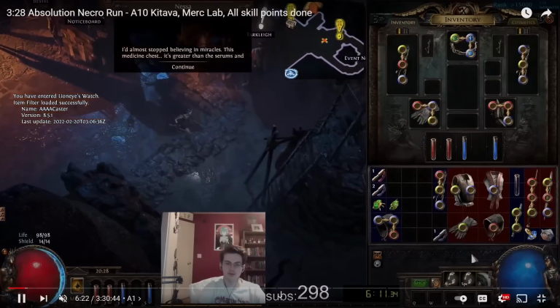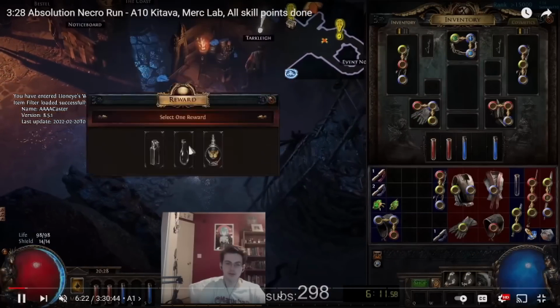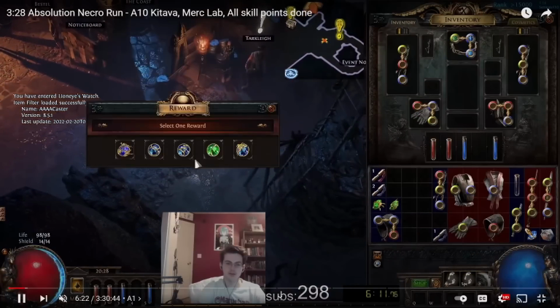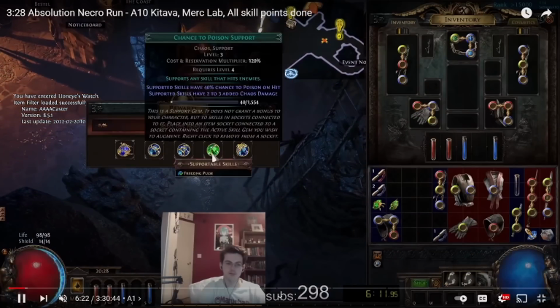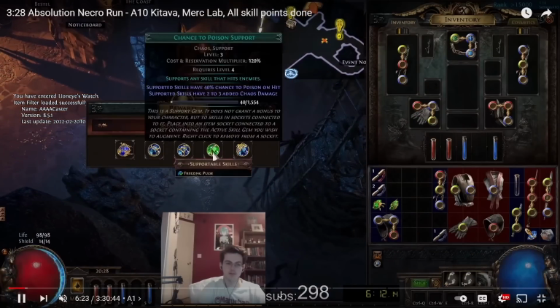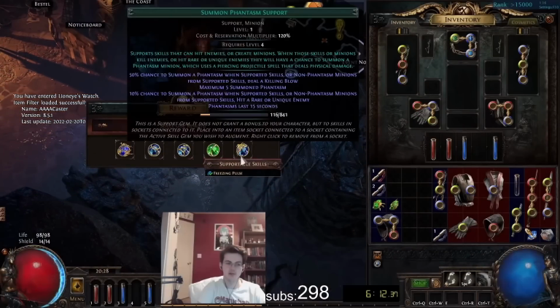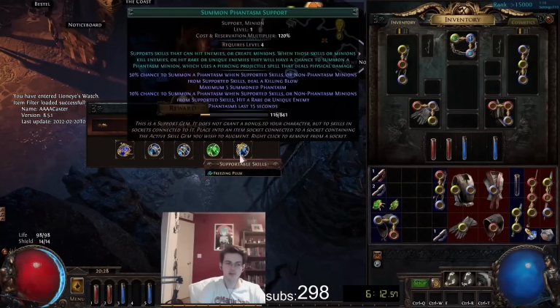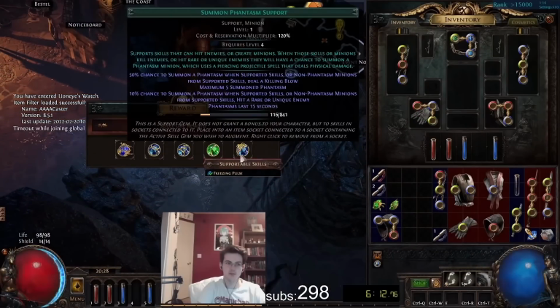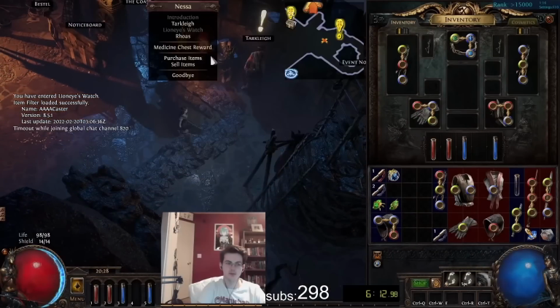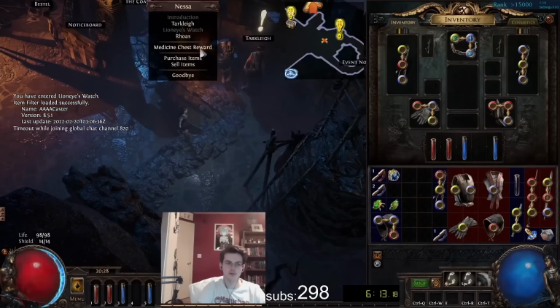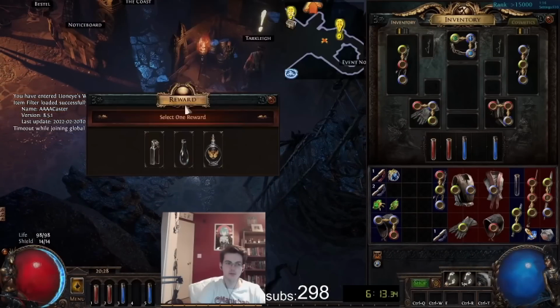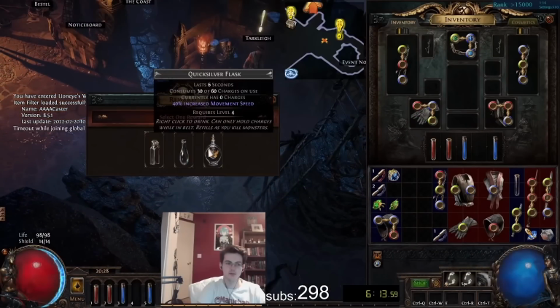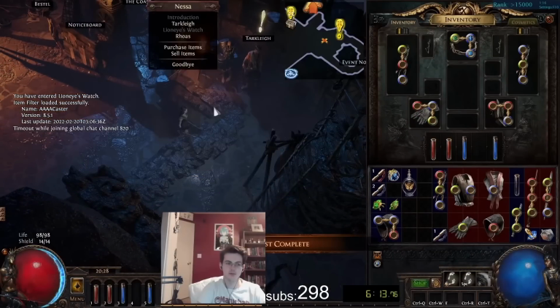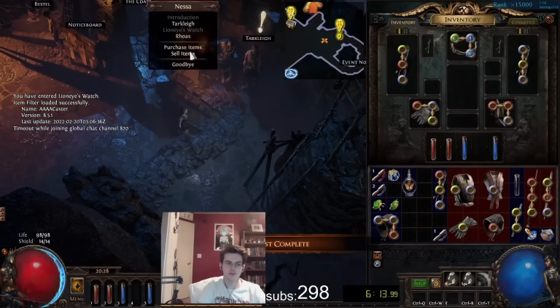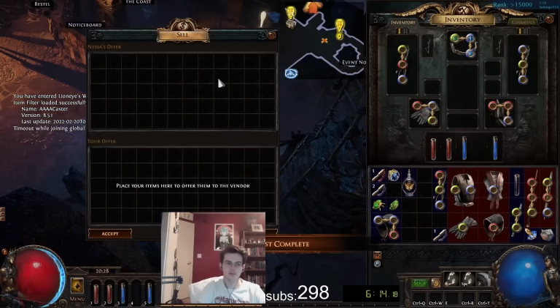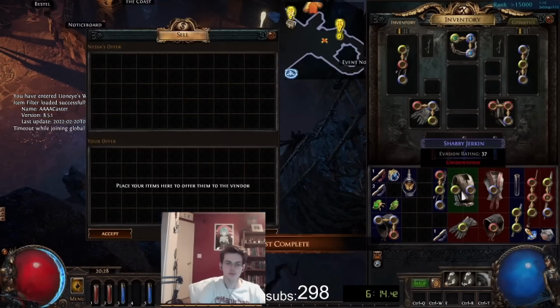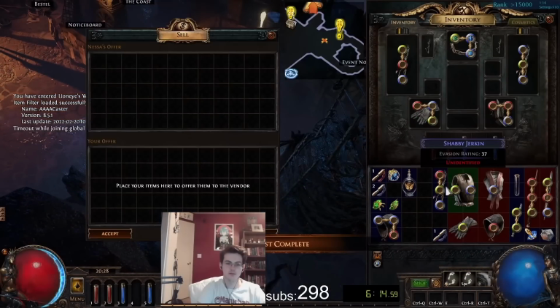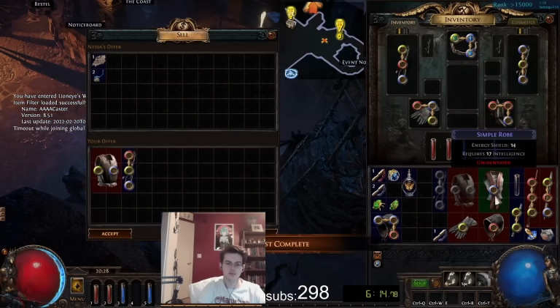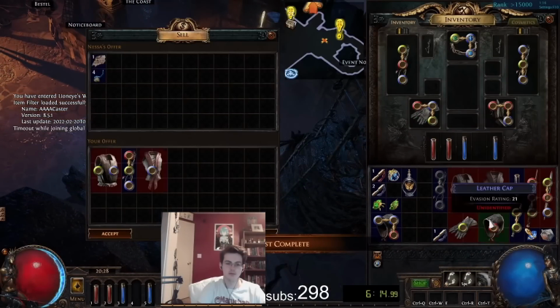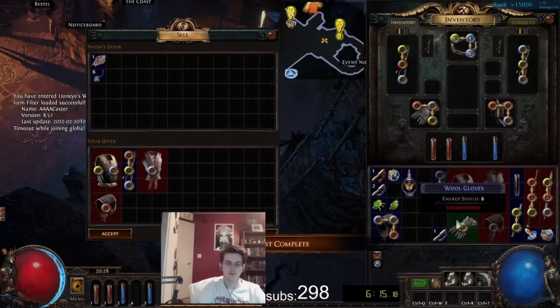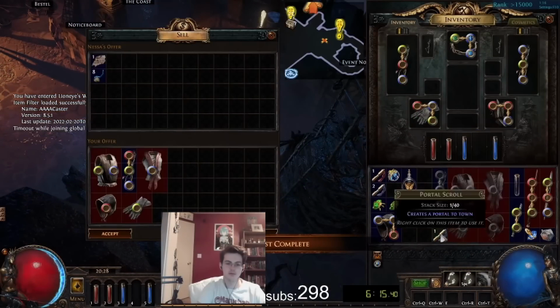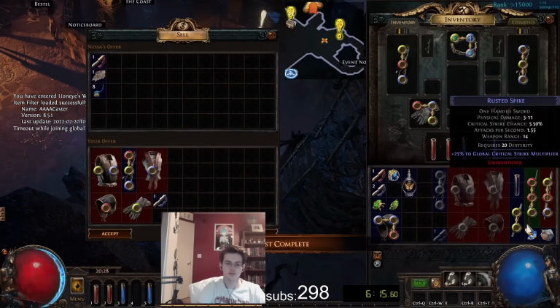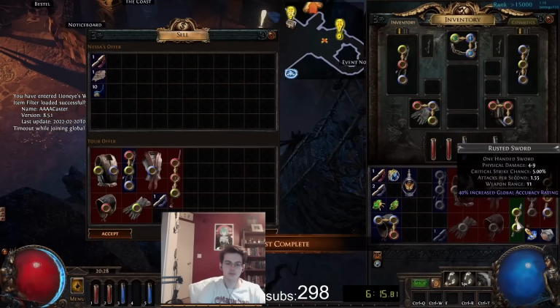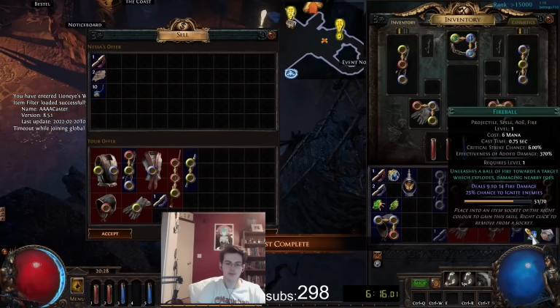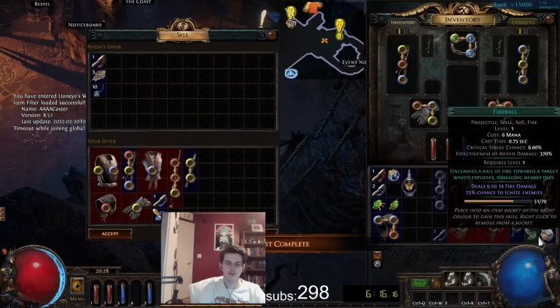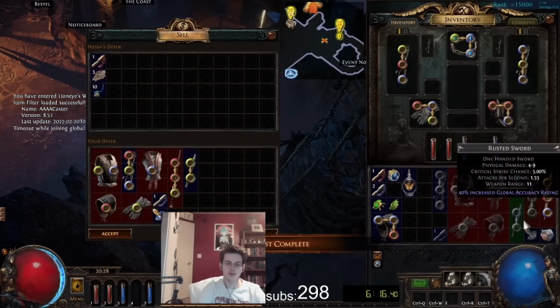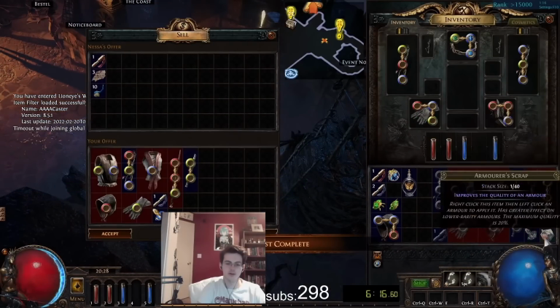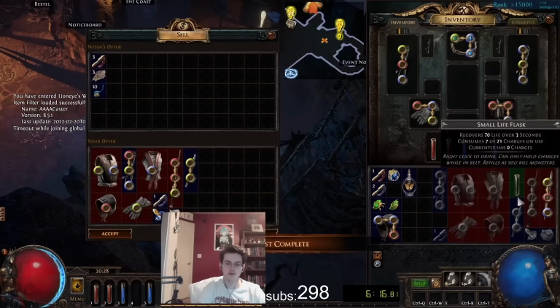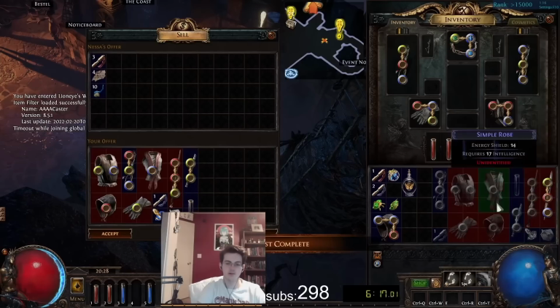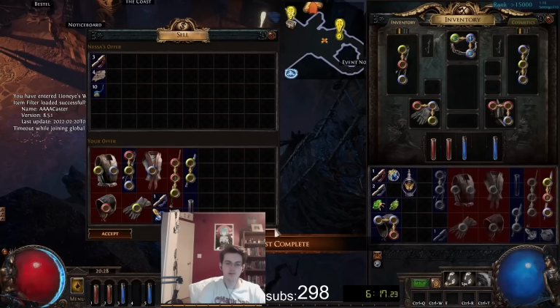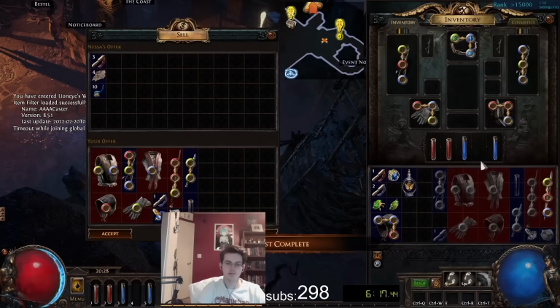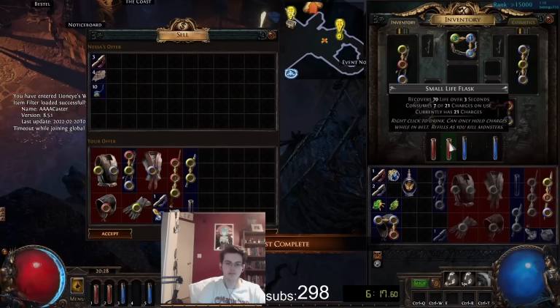After doing the Mudflats, you will go to Submerged Passage and take the waypoint to Tidal Island. After that, you will log out.